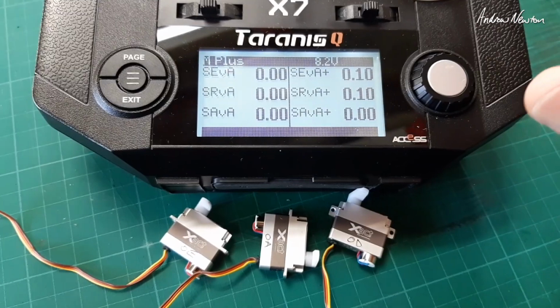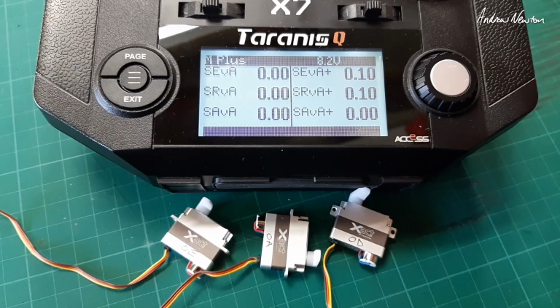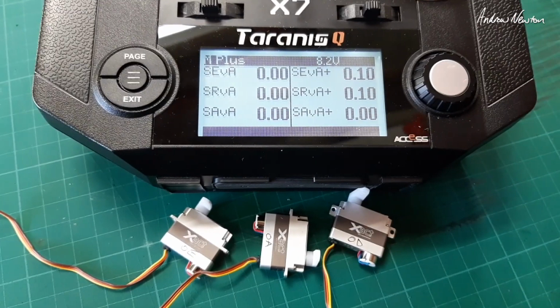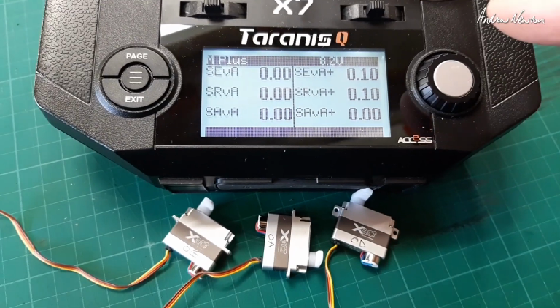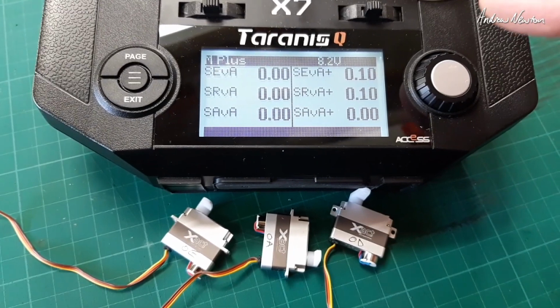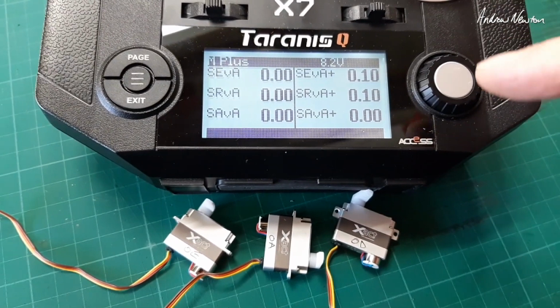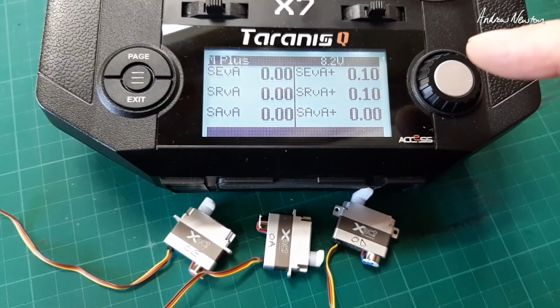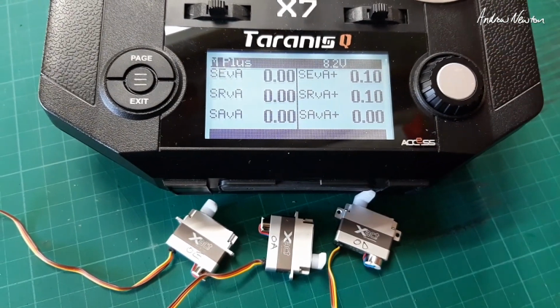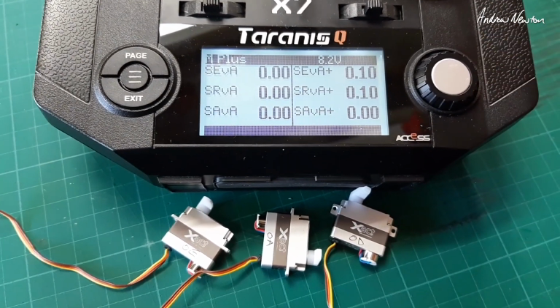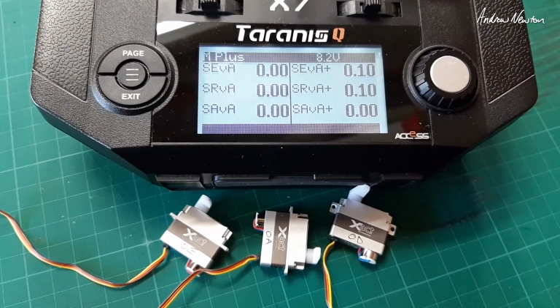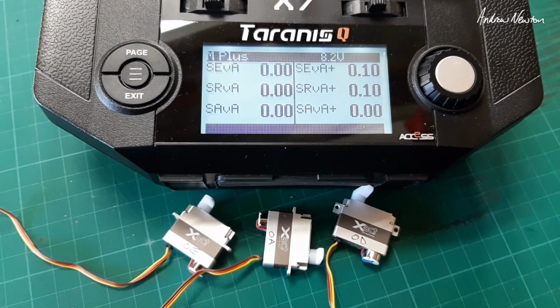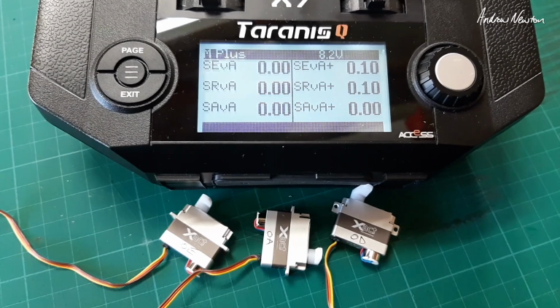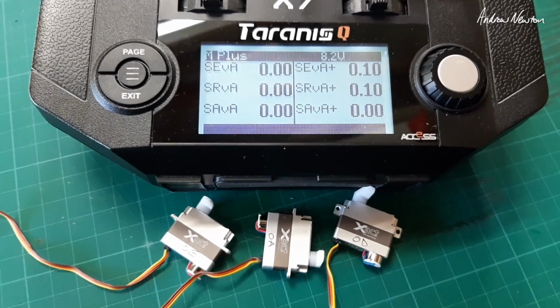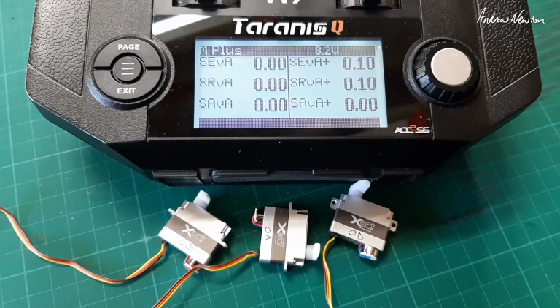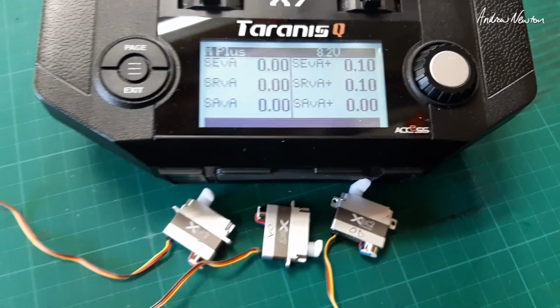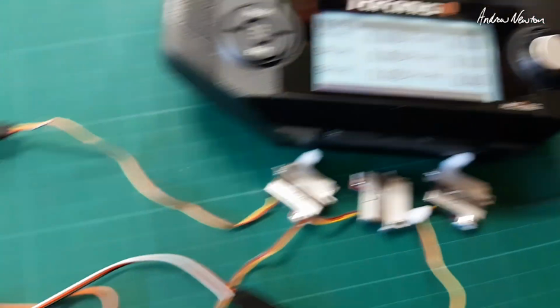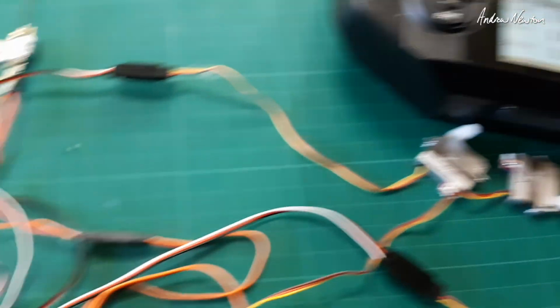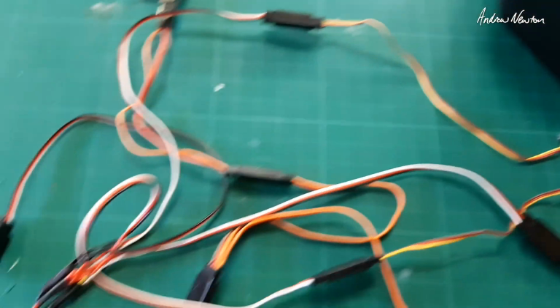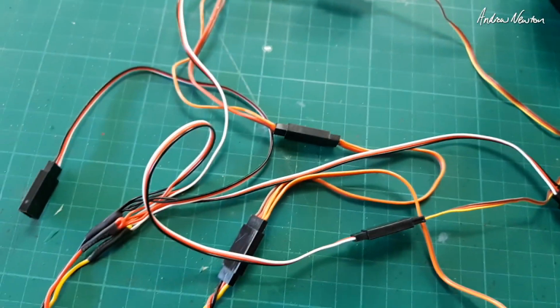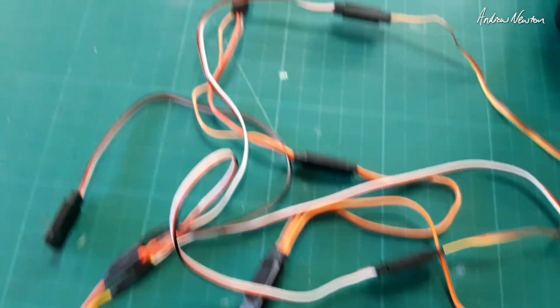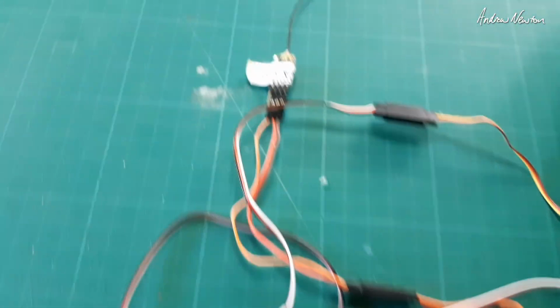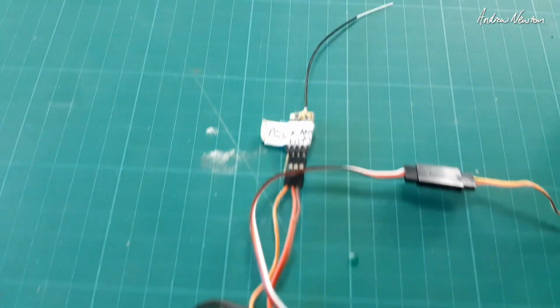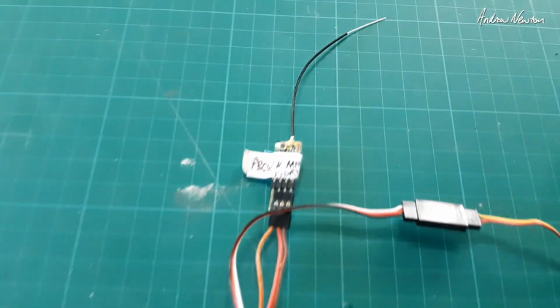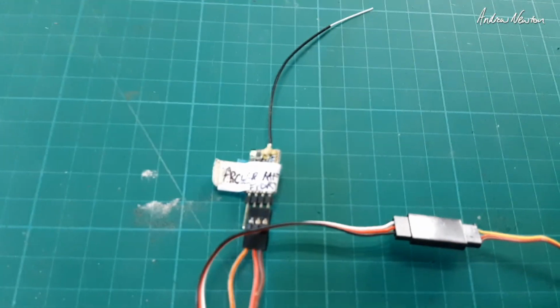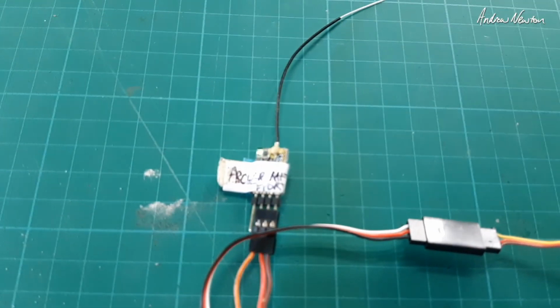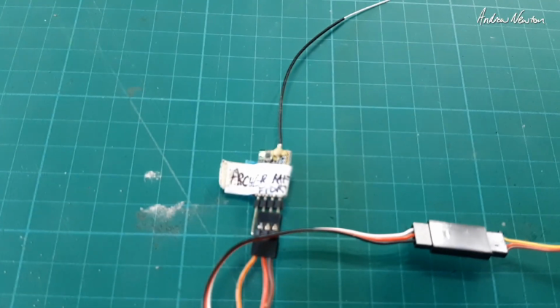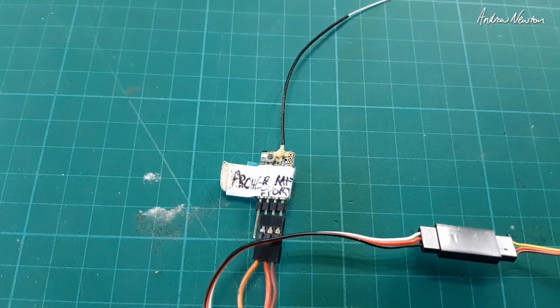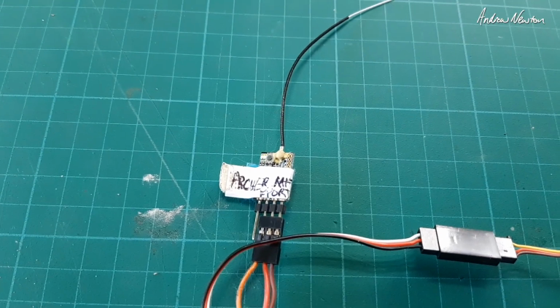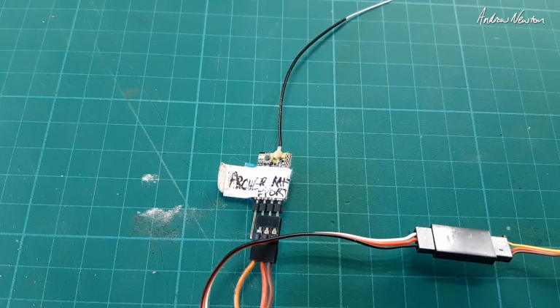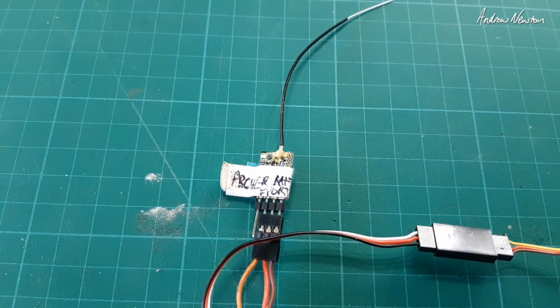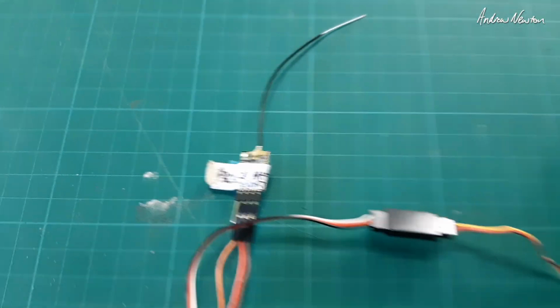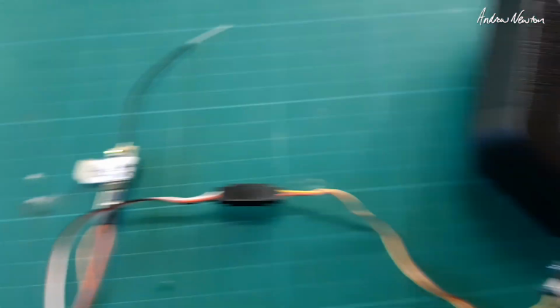I have set up three servos on F-Port 2, on the Archer M-Plus.